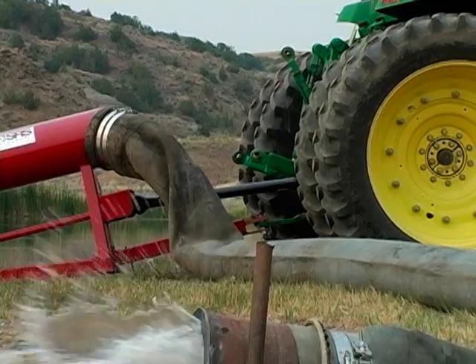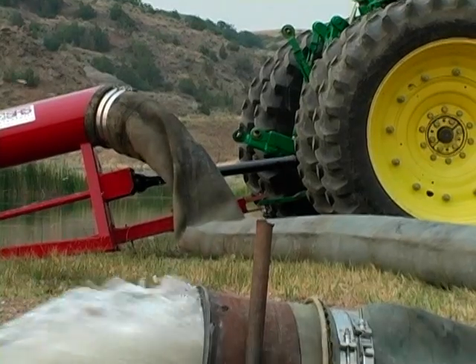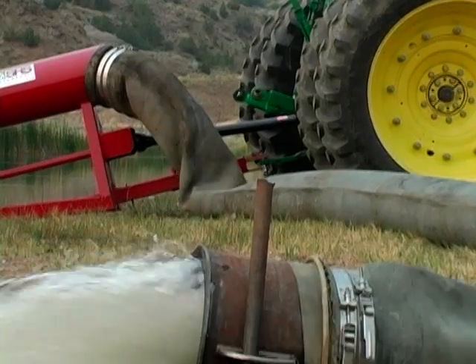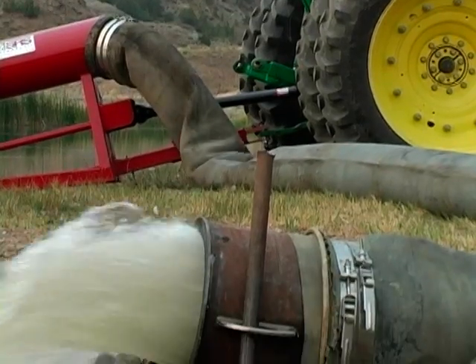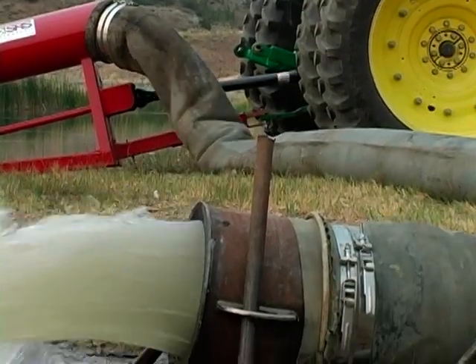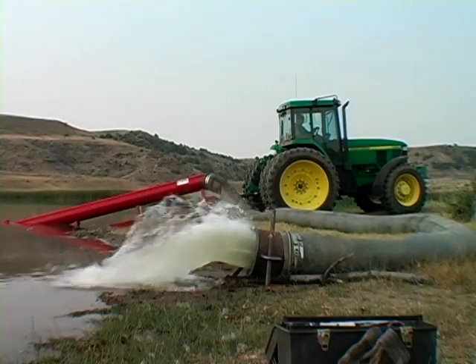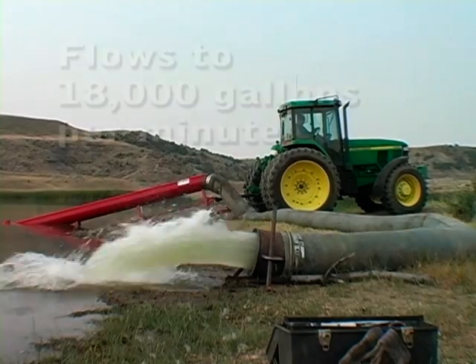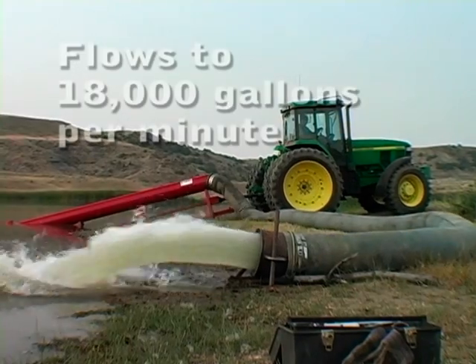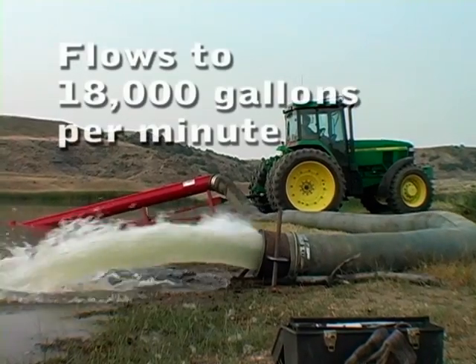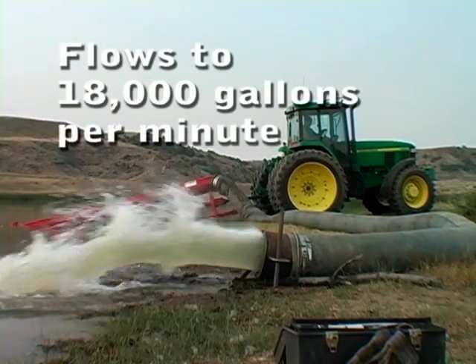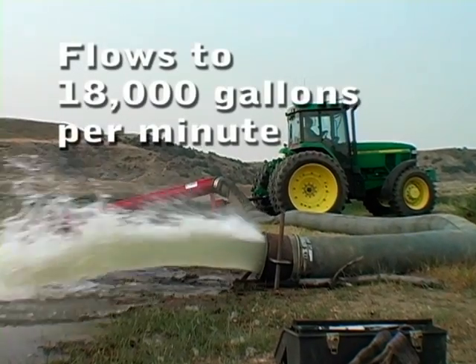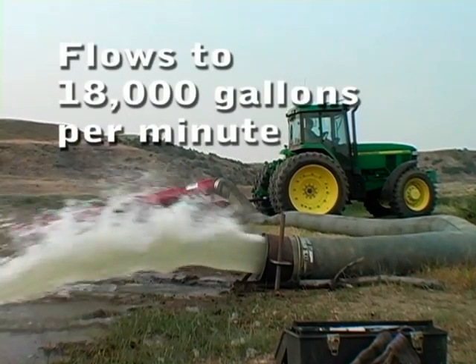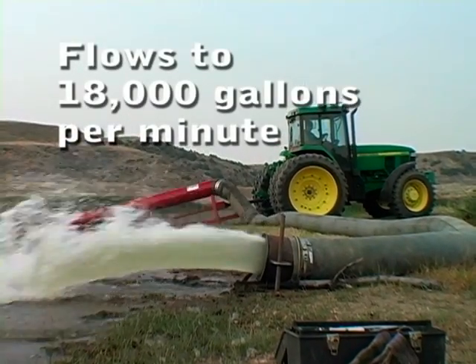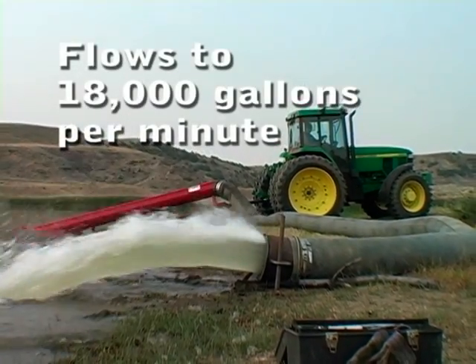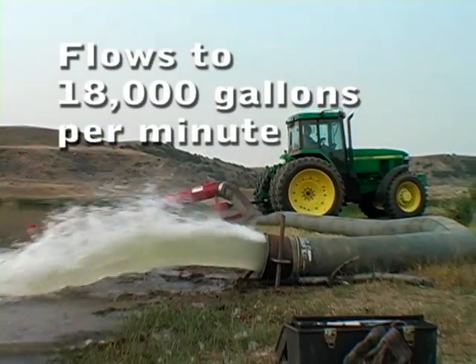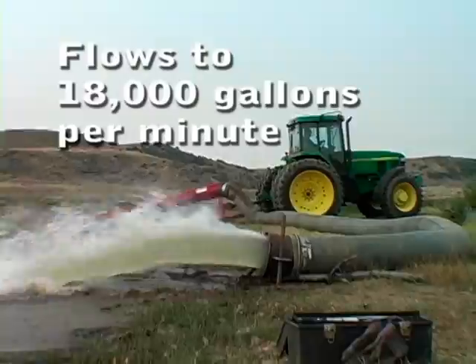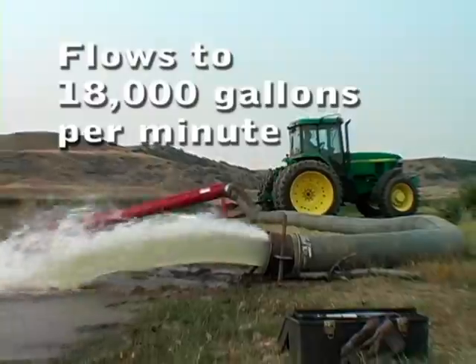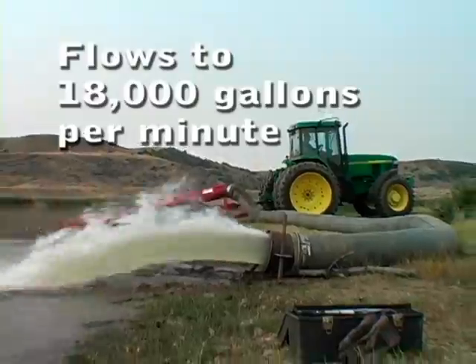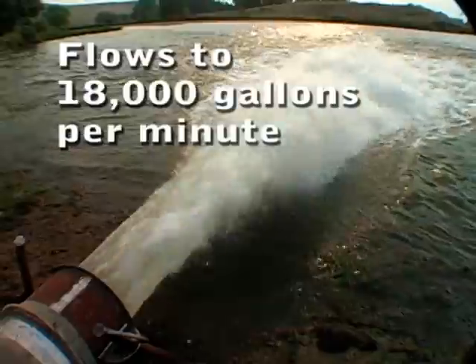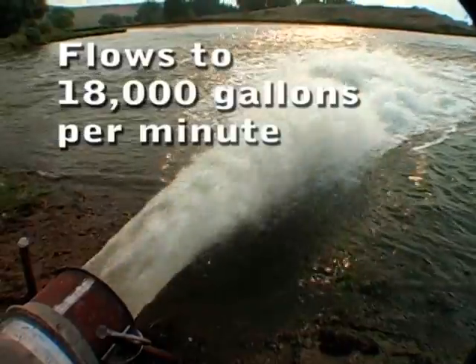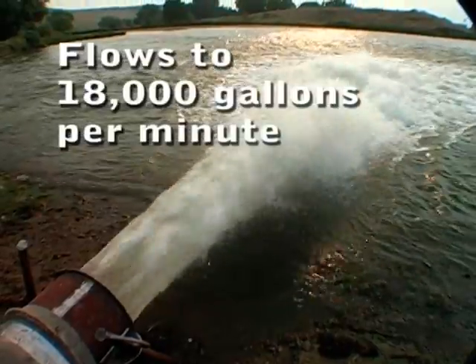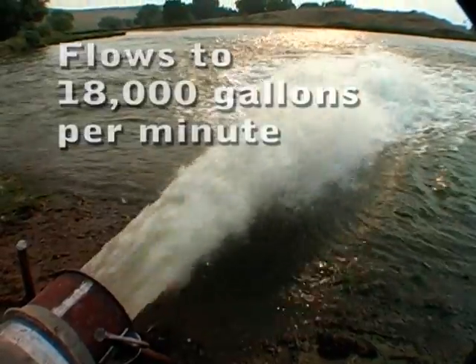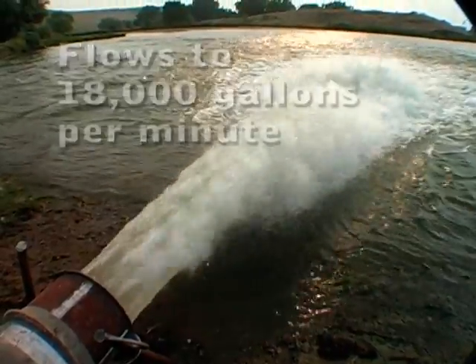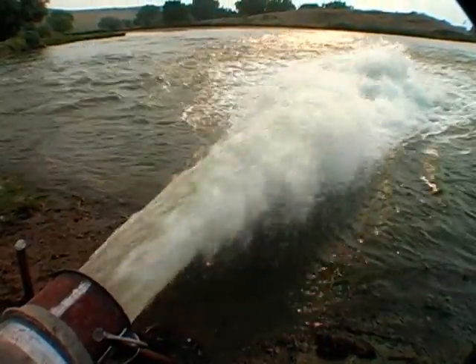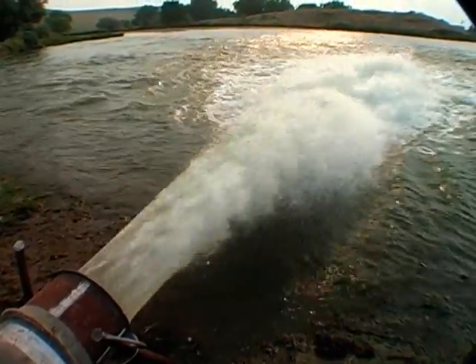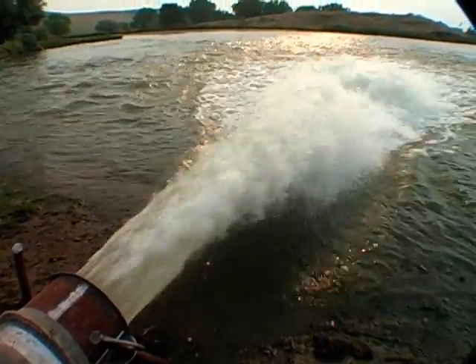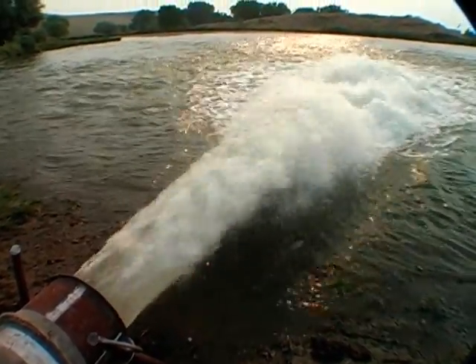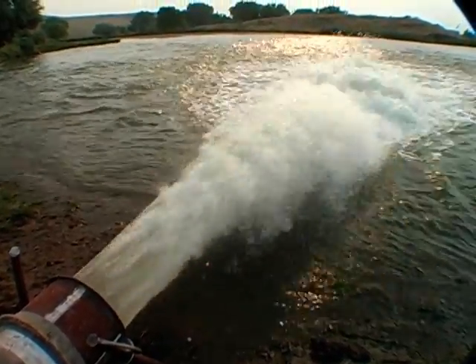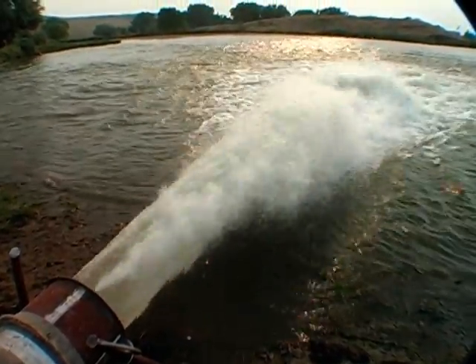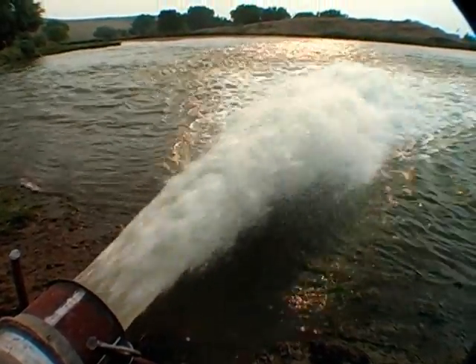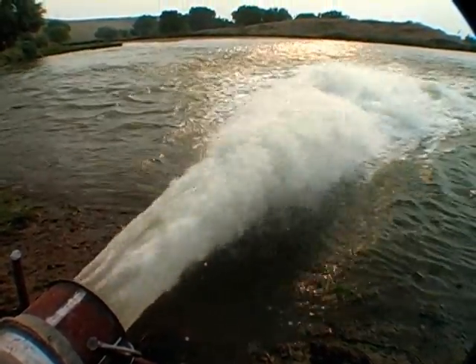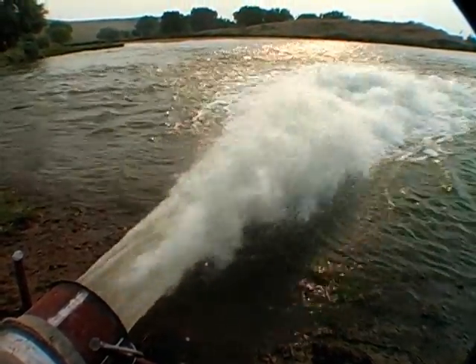Rugged, reliable, versatile — Chris O'Fully trailer pumps are moving millions of gallons of water at locations around the world.